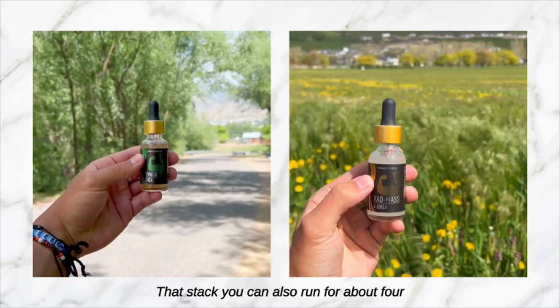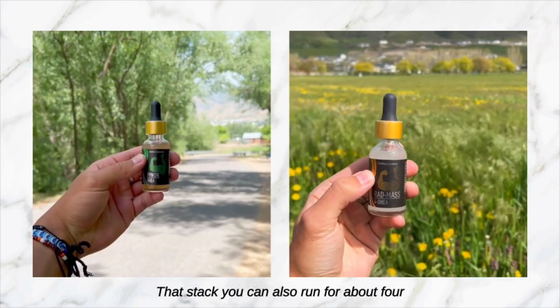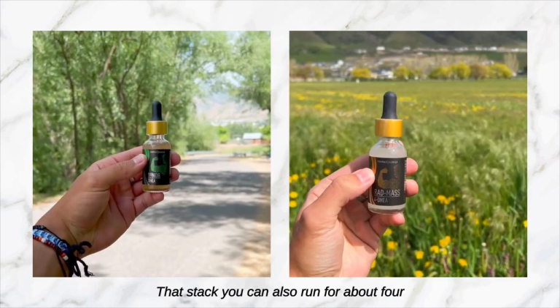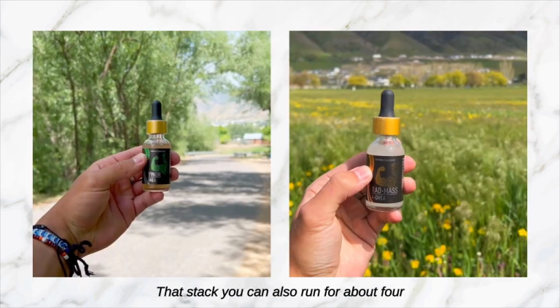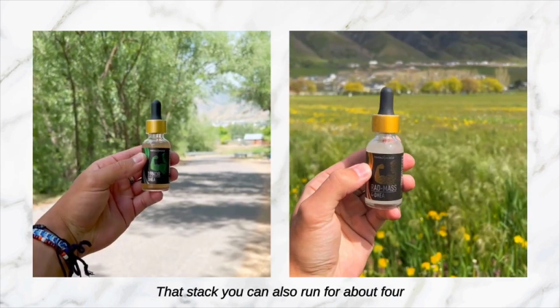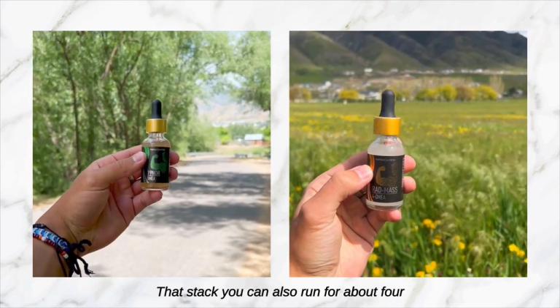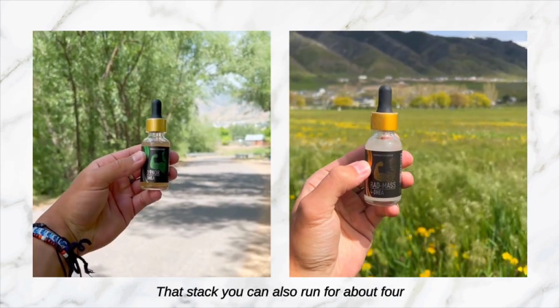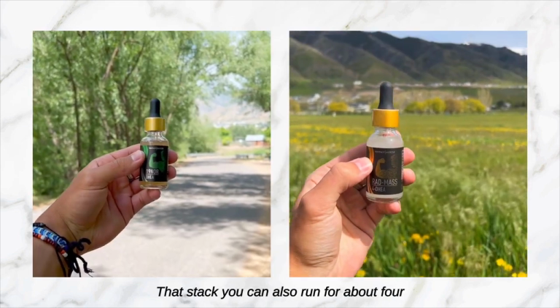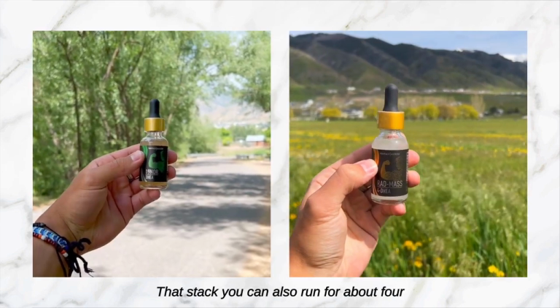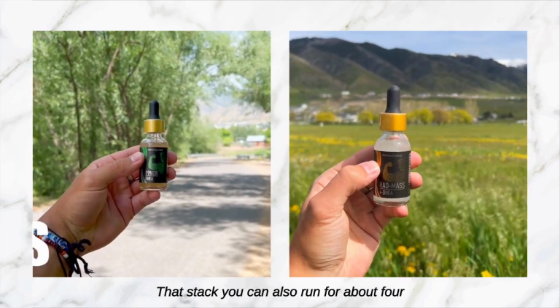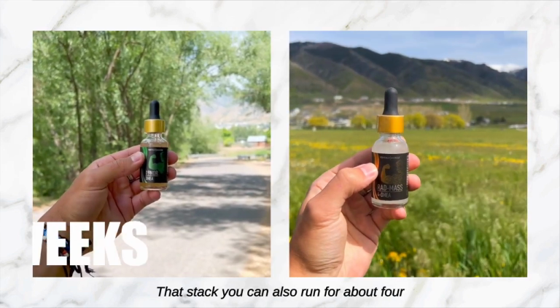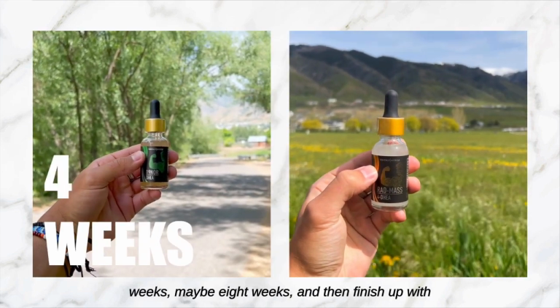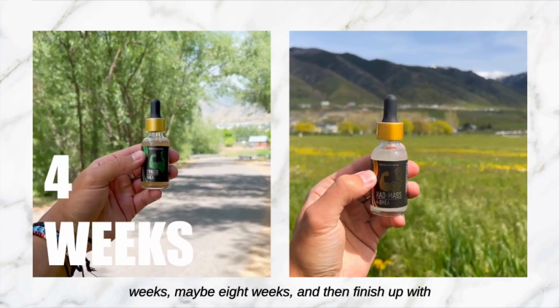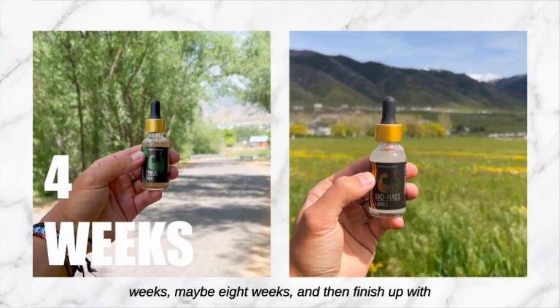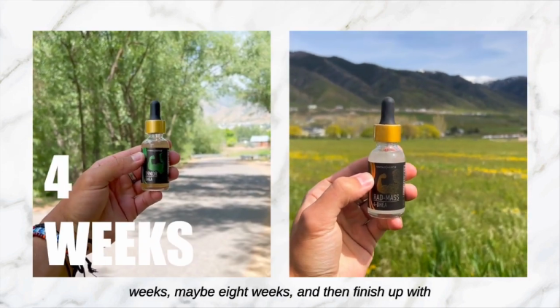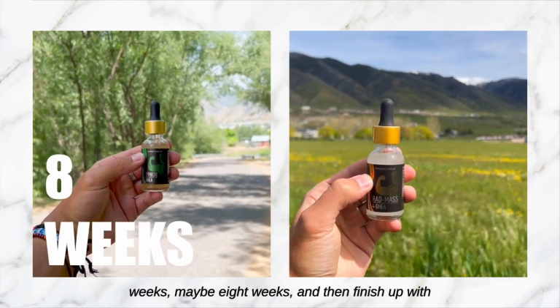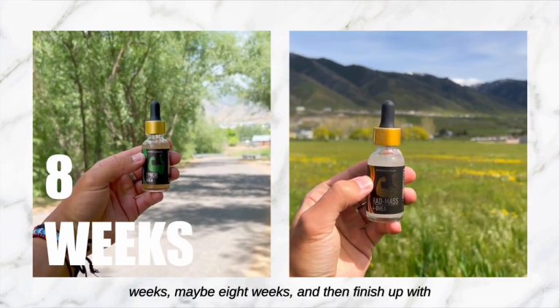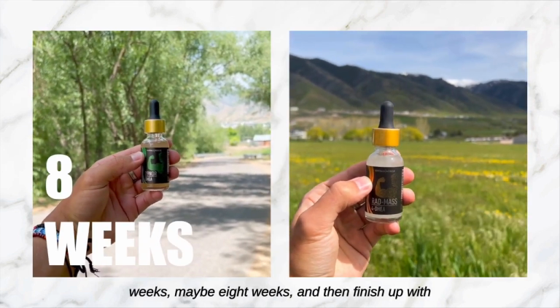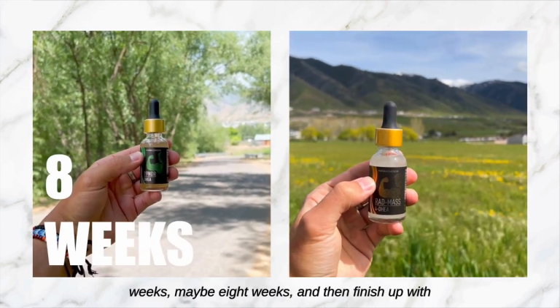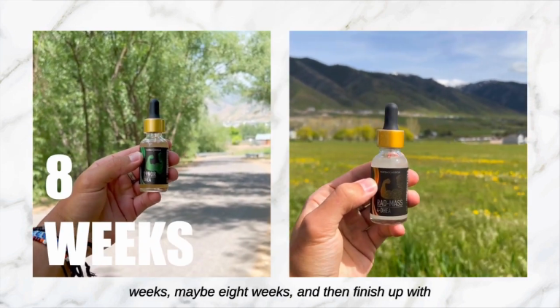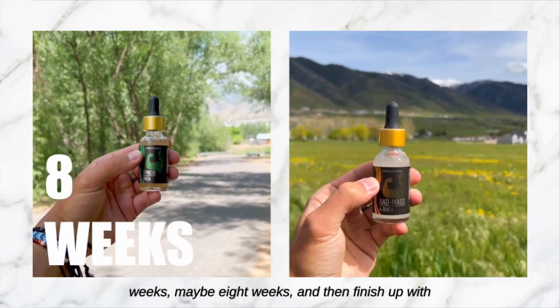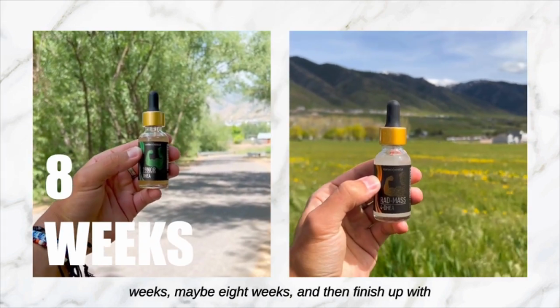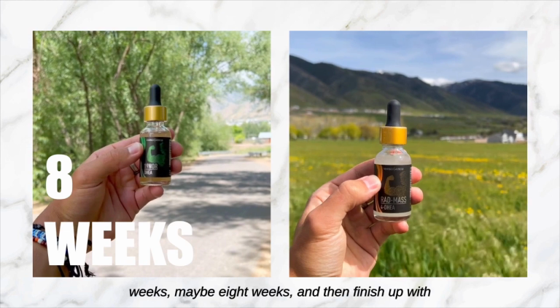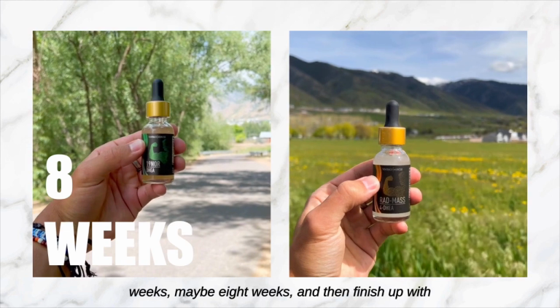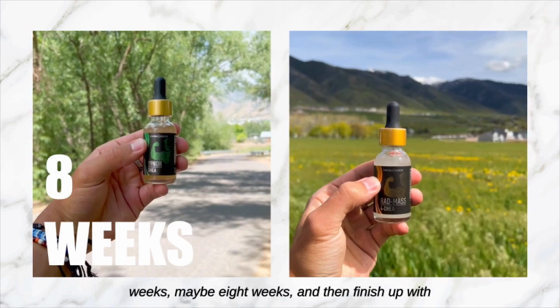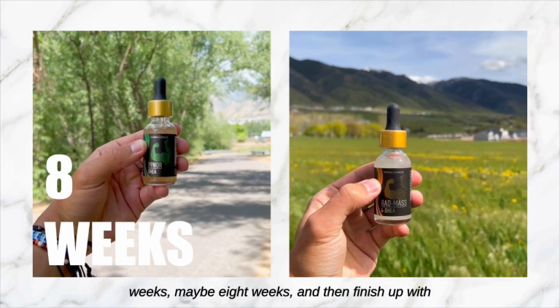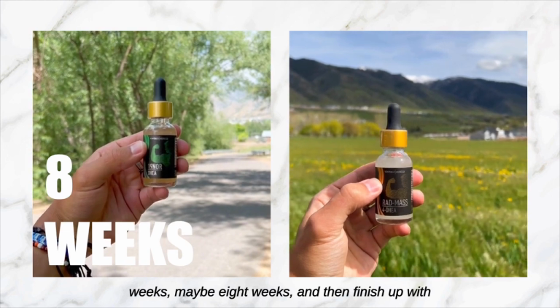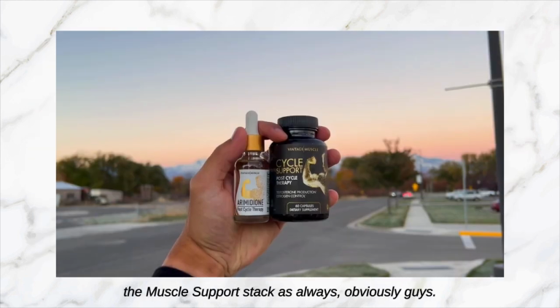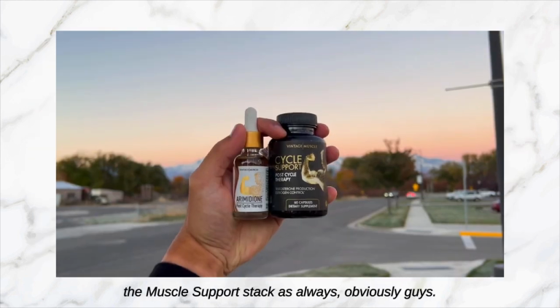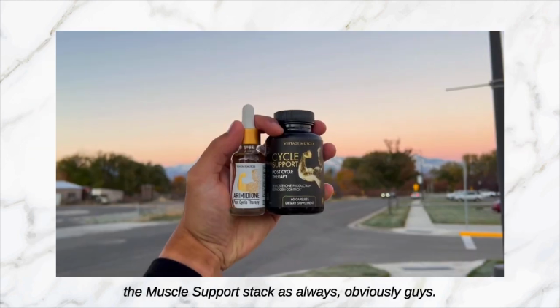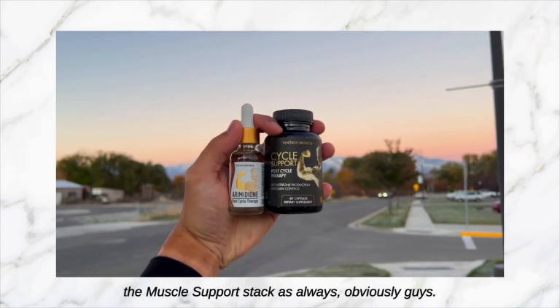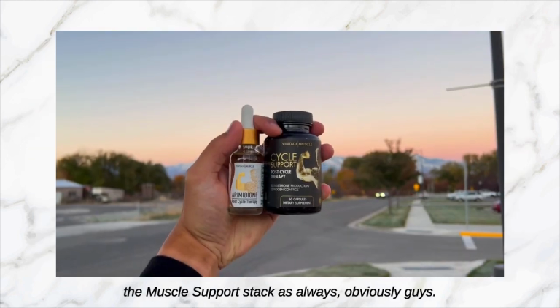That stack you can also run for about four weeks, maybe eight weeks, and then finish up with the Muscle Support Stack.